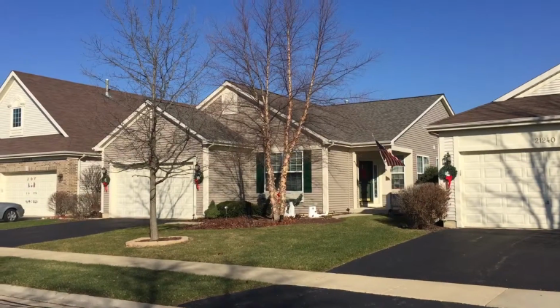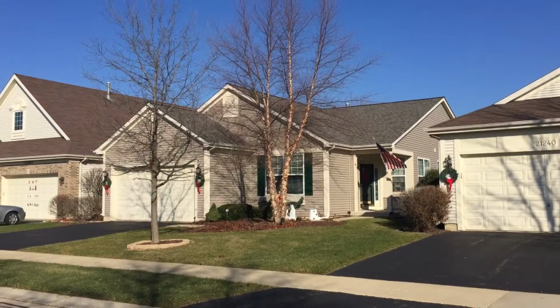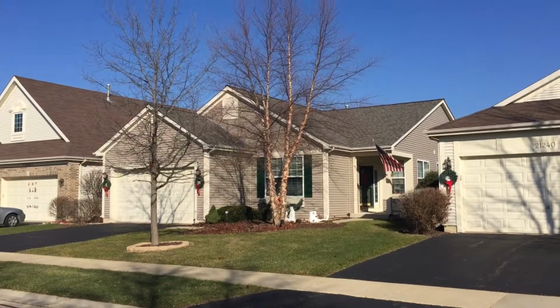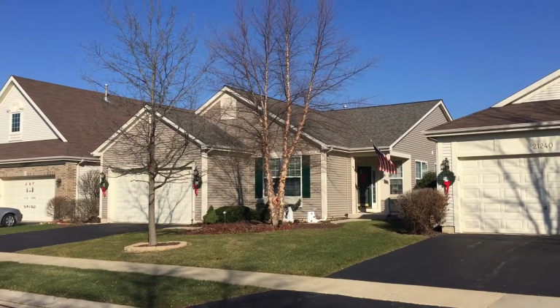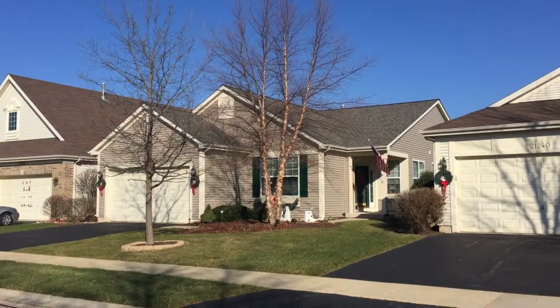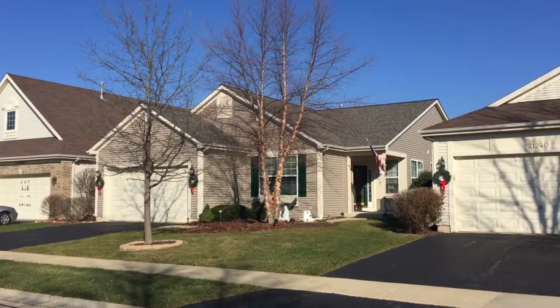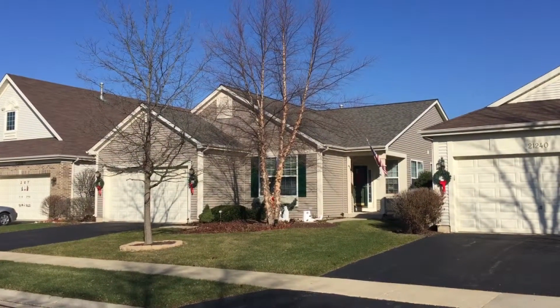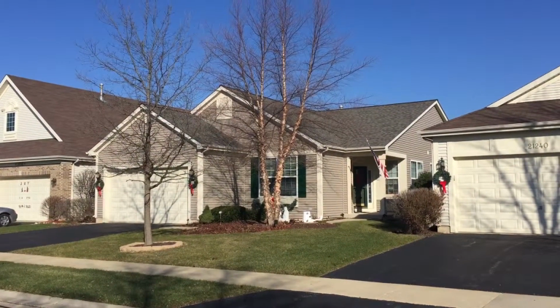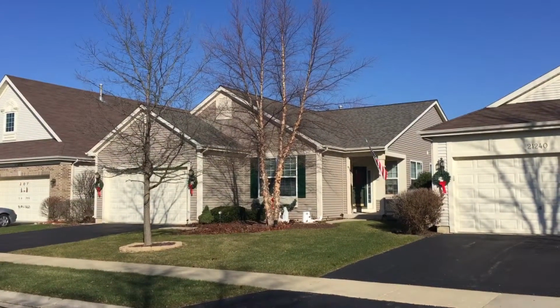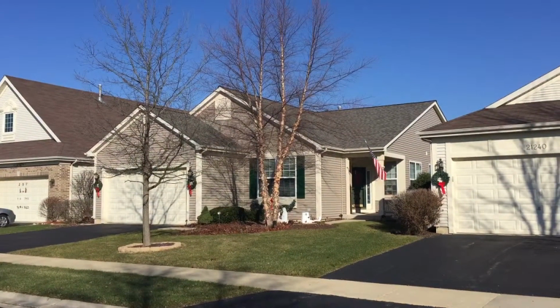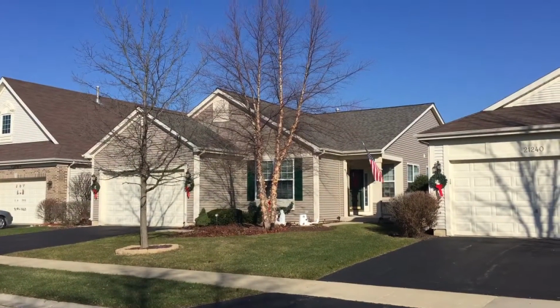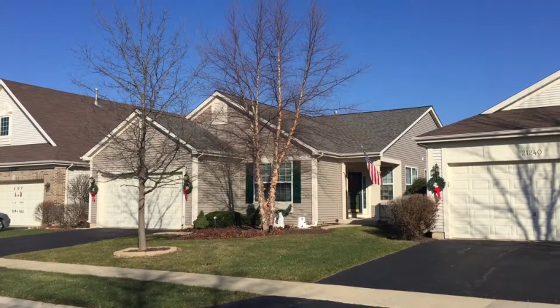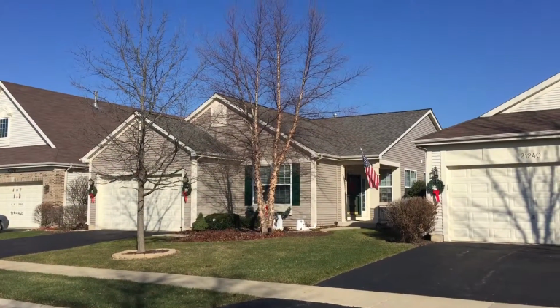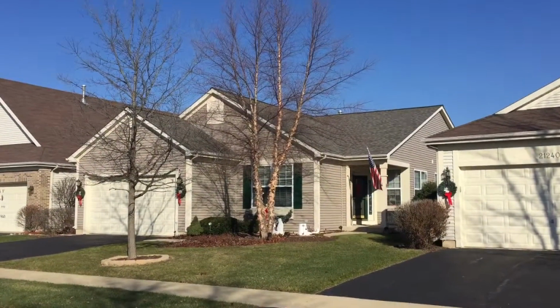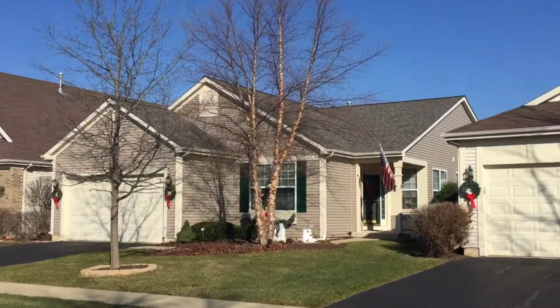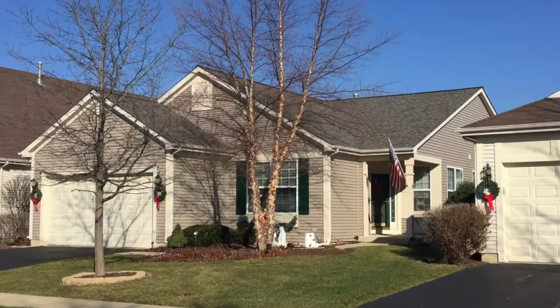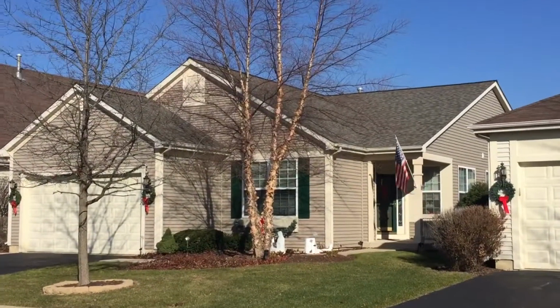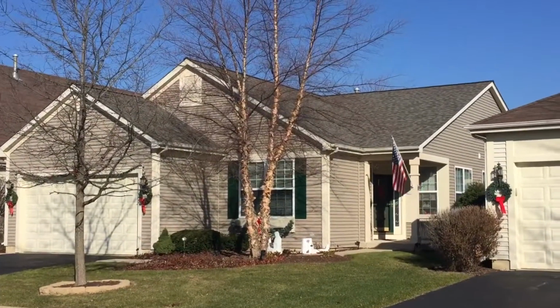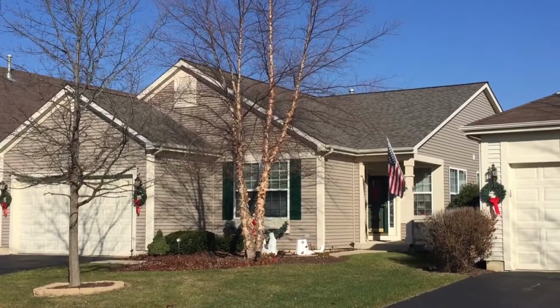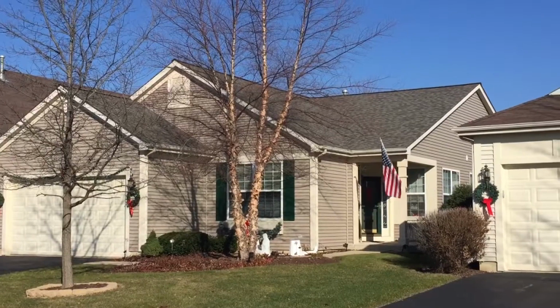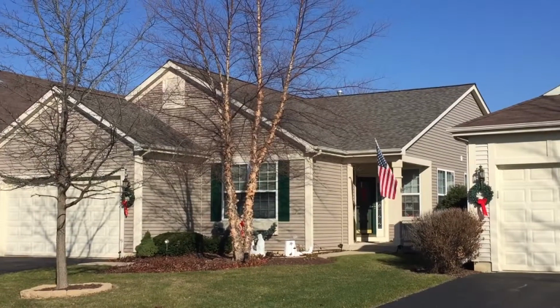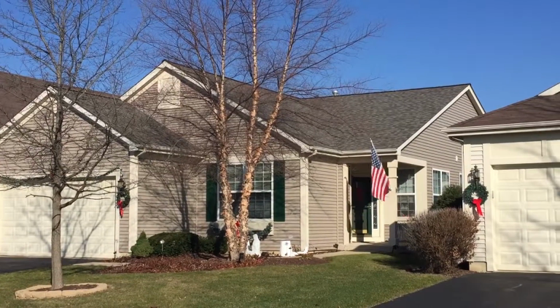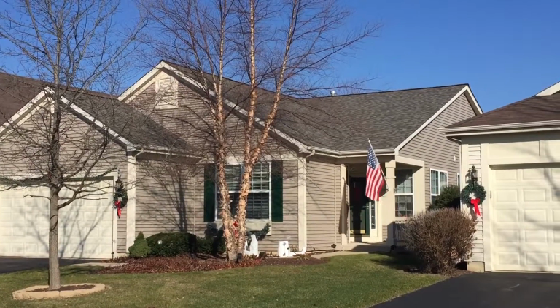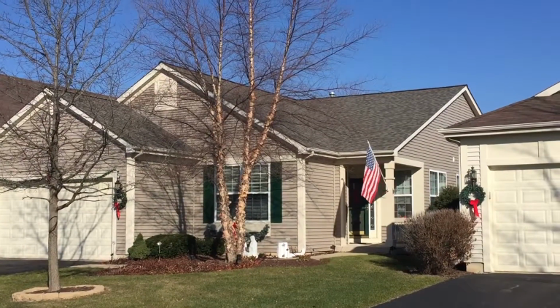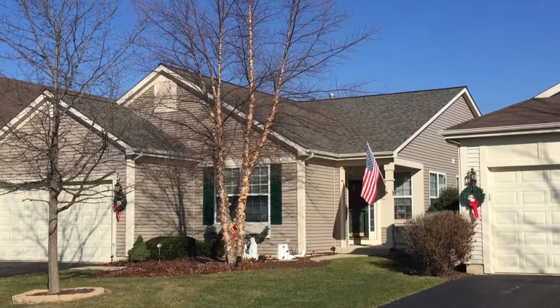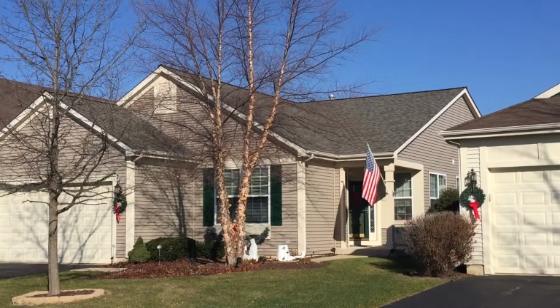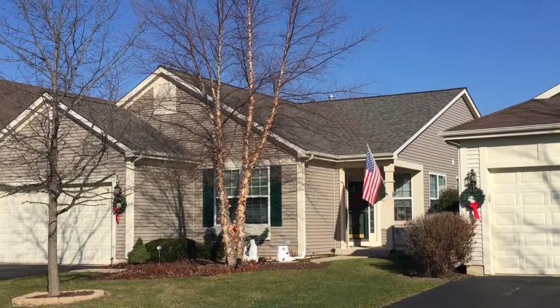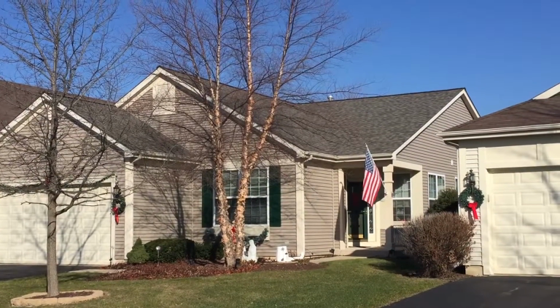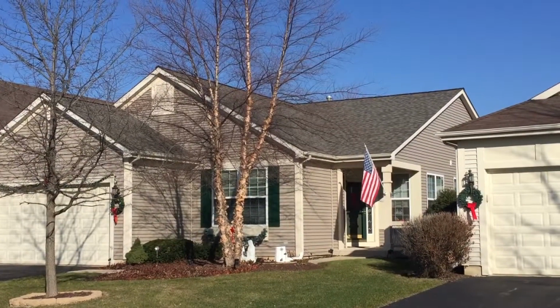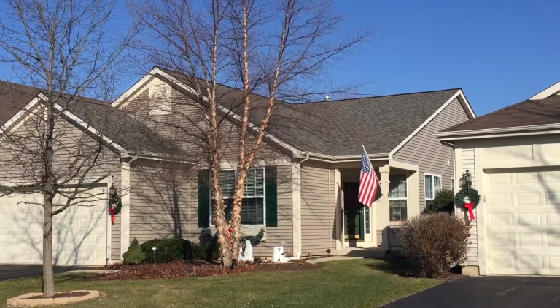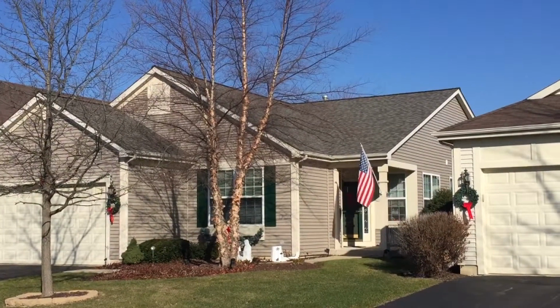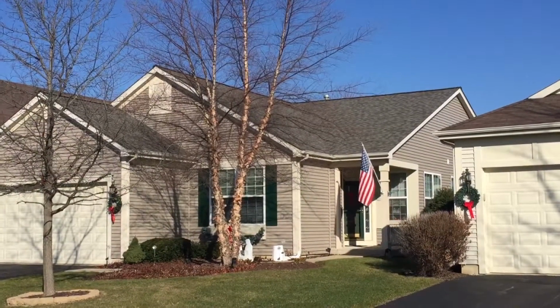Hey there, Kevin here from Stan's Roofing & Siding. I'm out here in Crest Hill, Illinois today to show you a roofing project we just got done completing not too long ago.